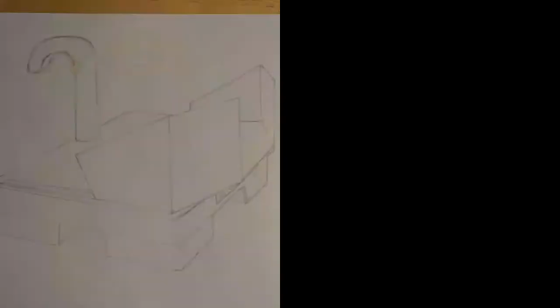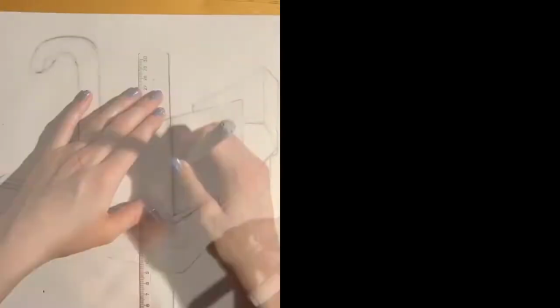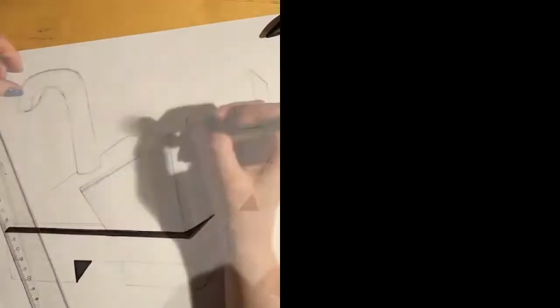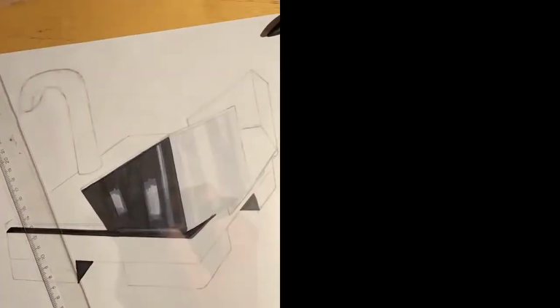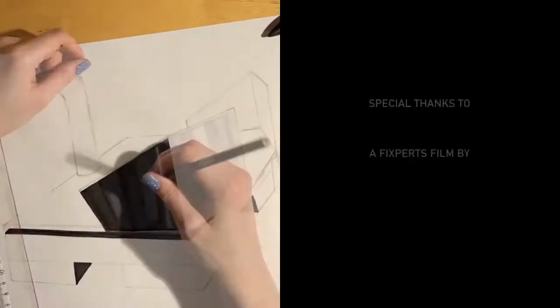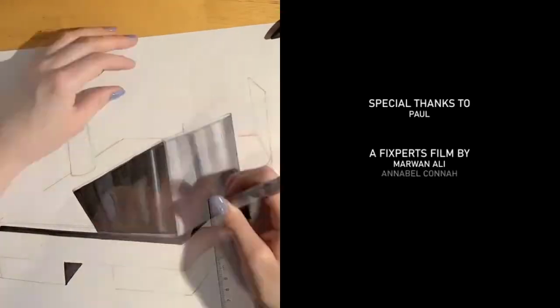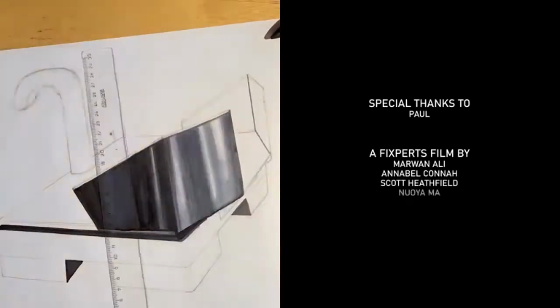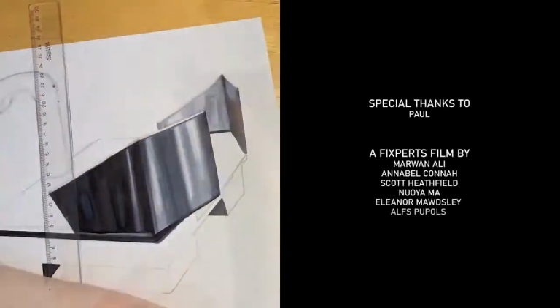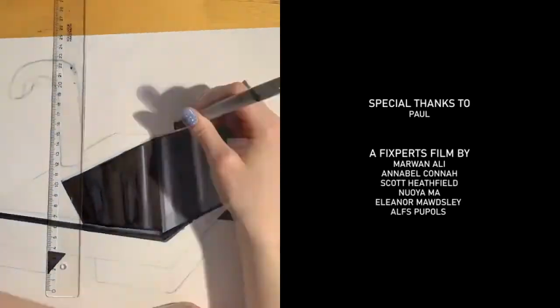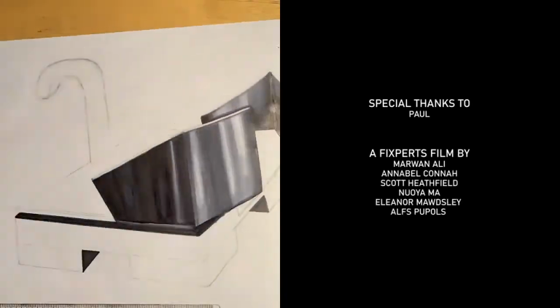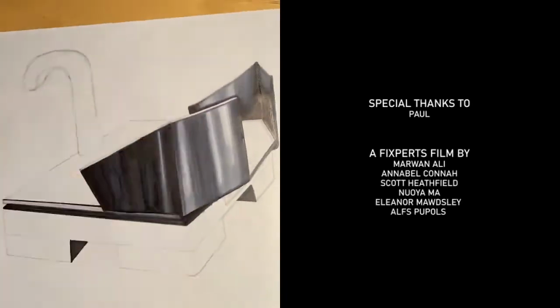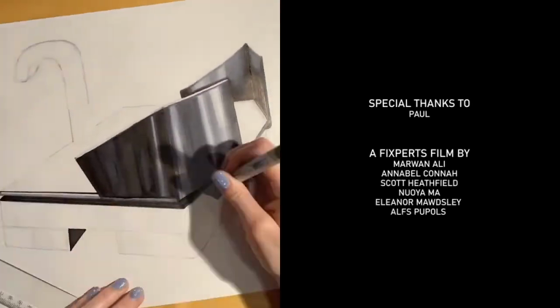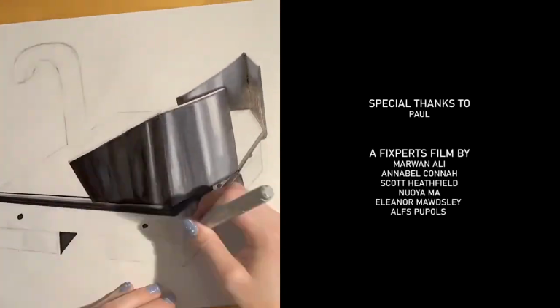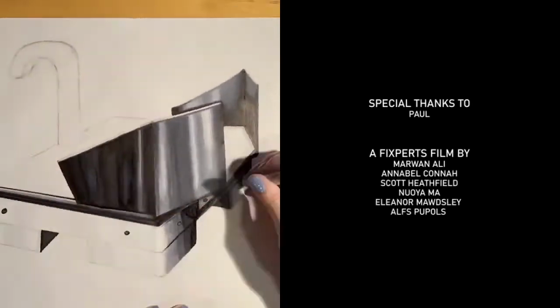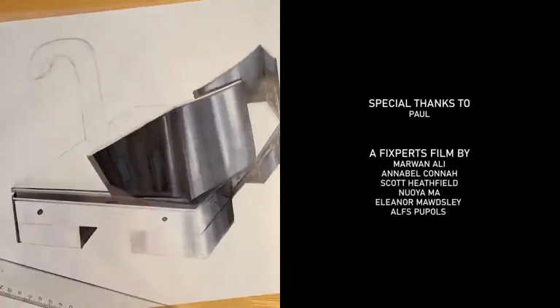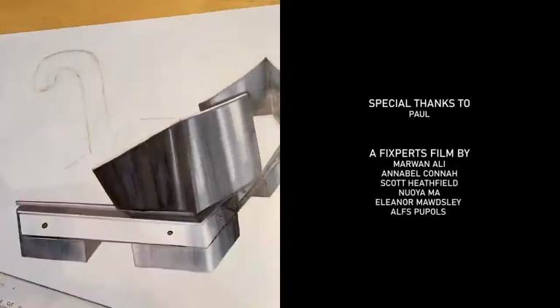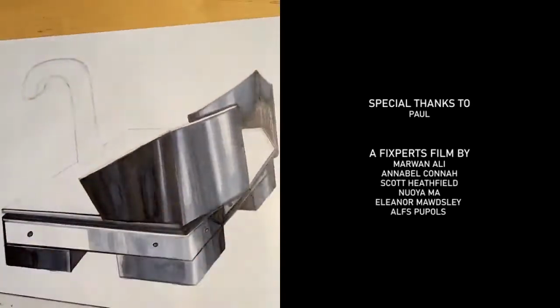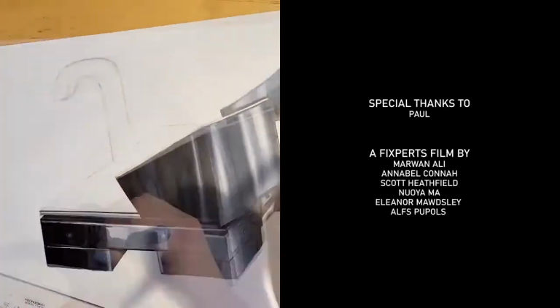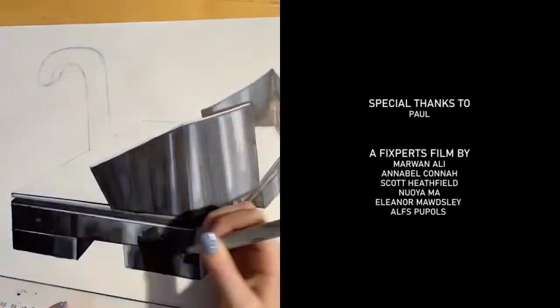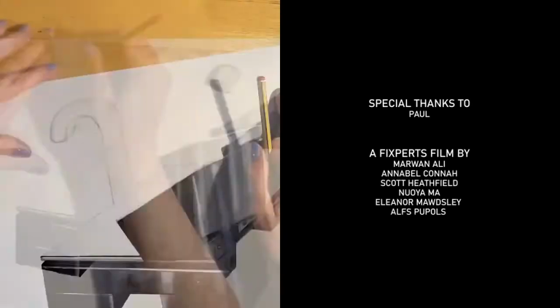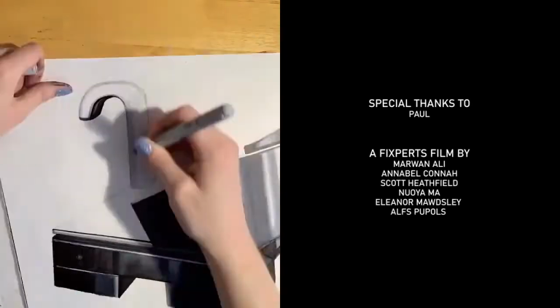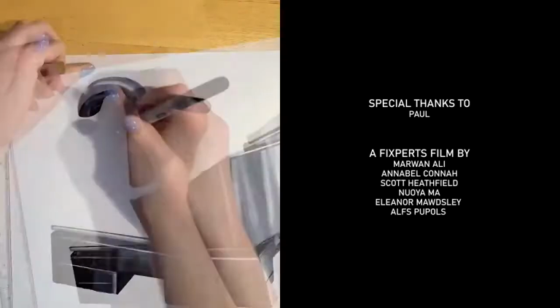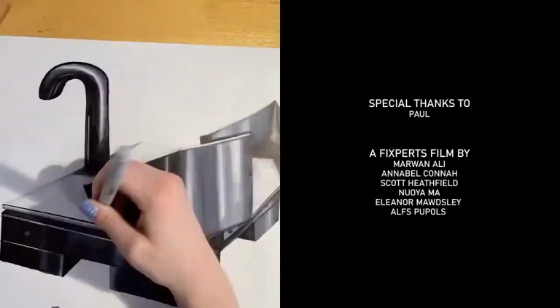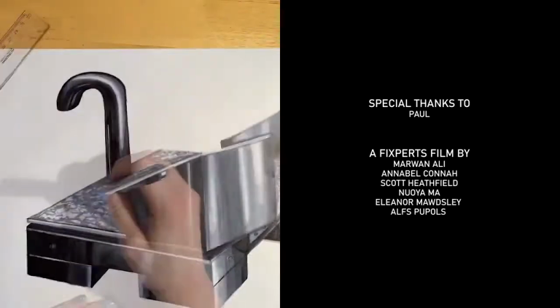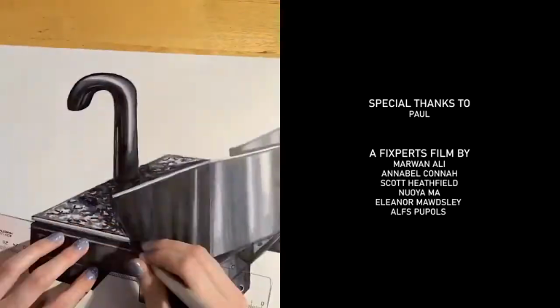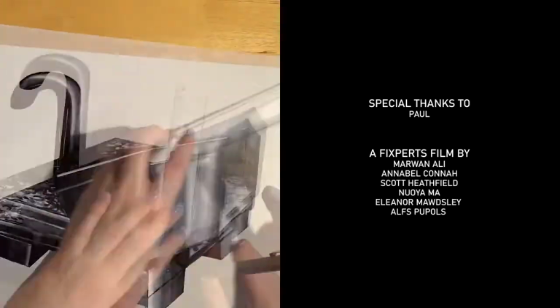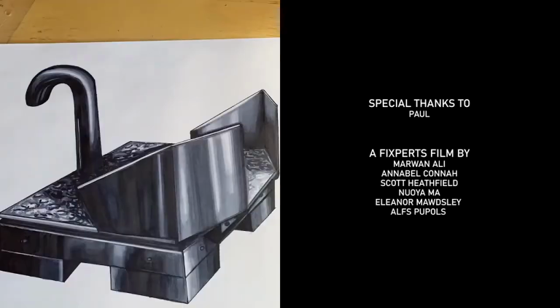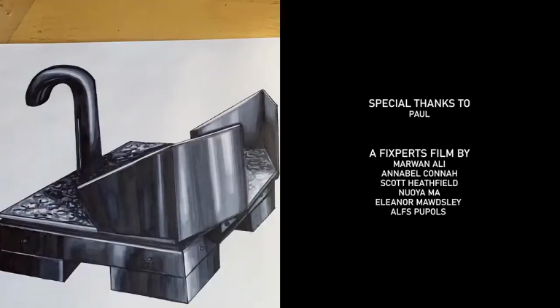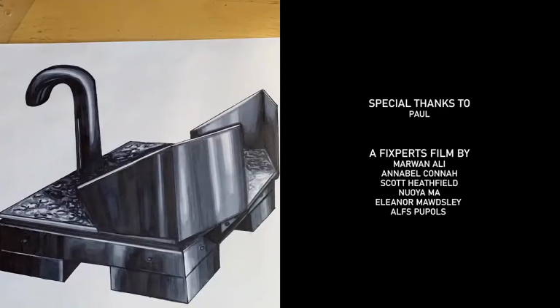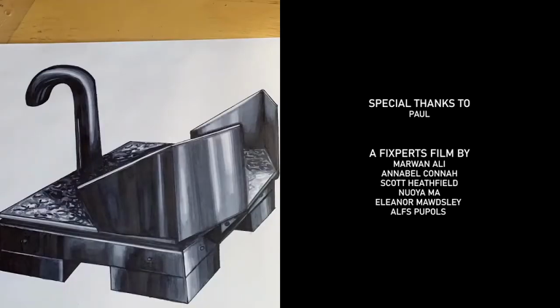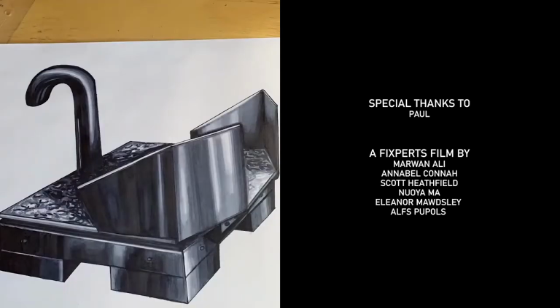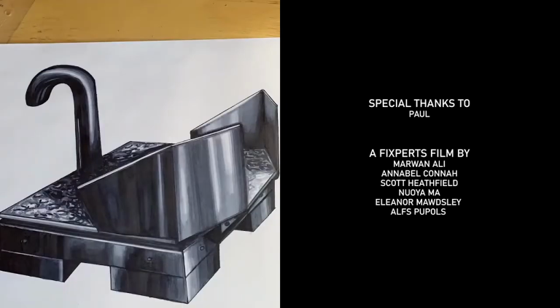In conclusion, our project successfully helped address this niche problem, and with further development, could potentially help other arthritis sufferers too.